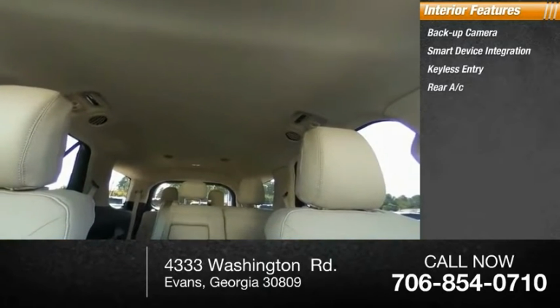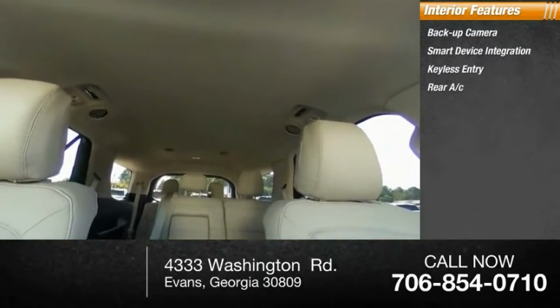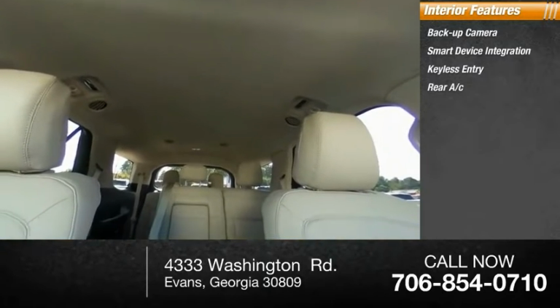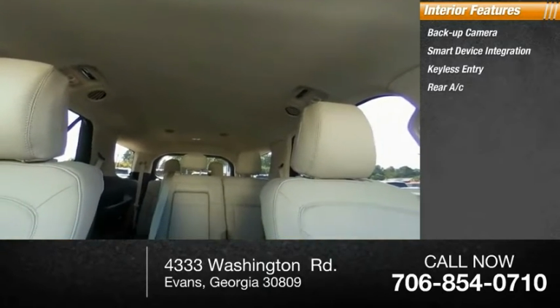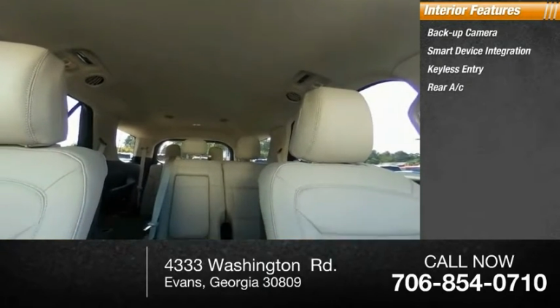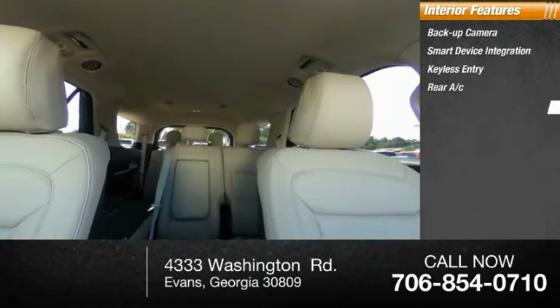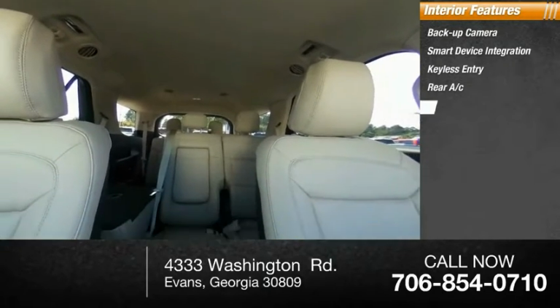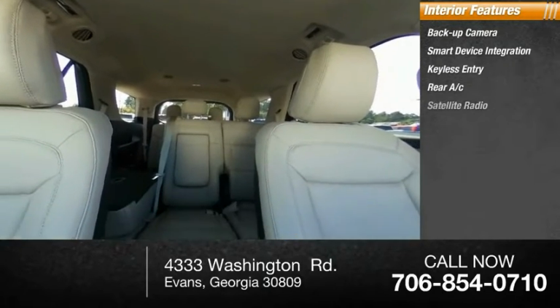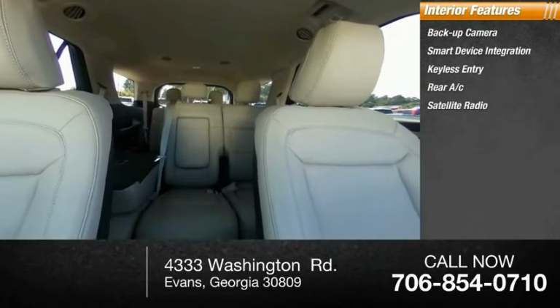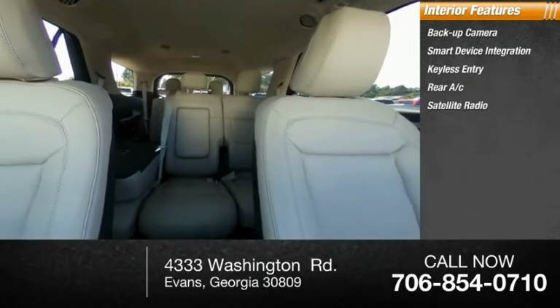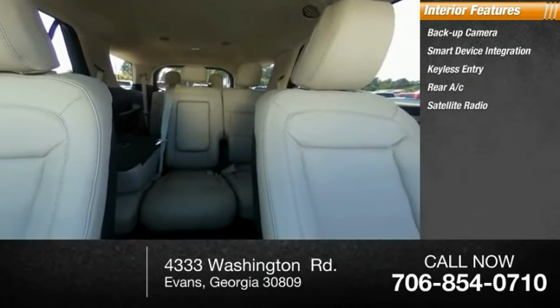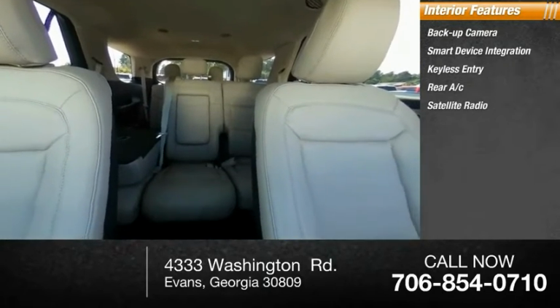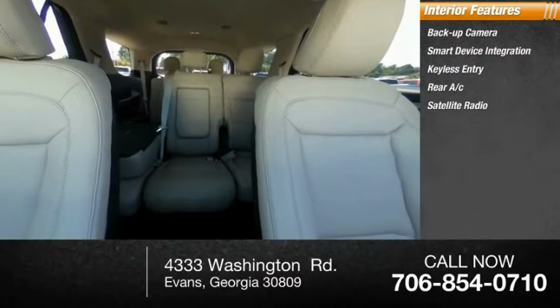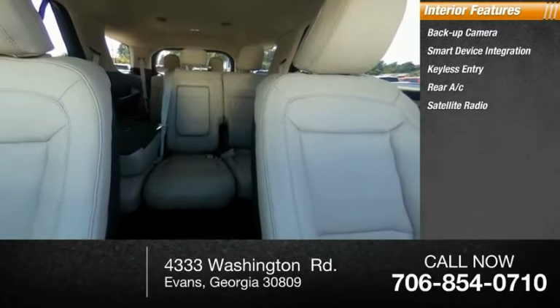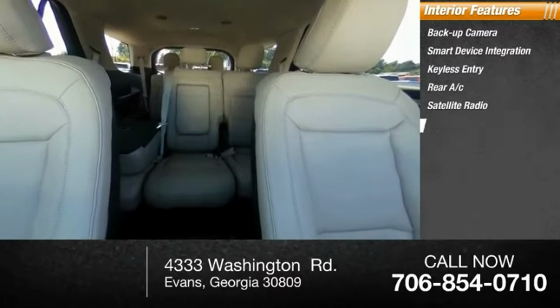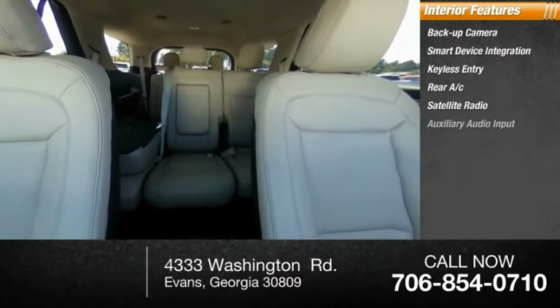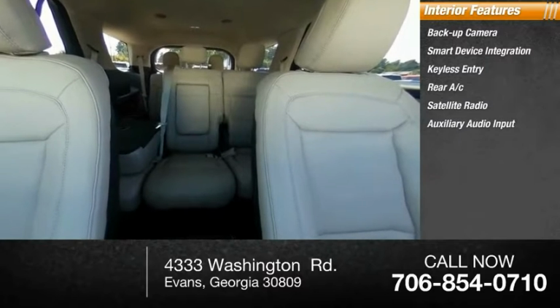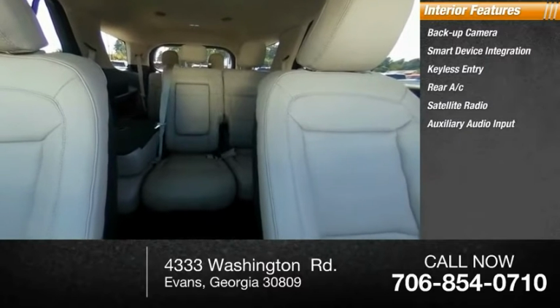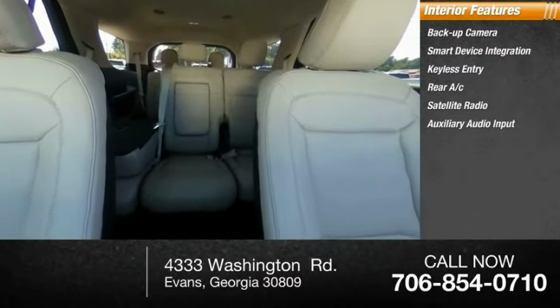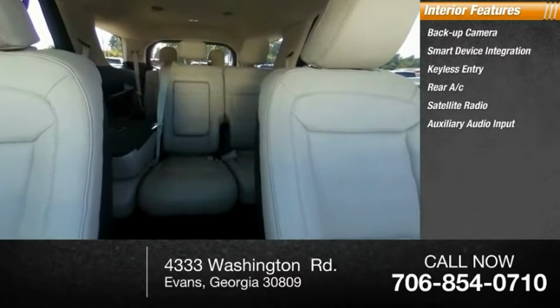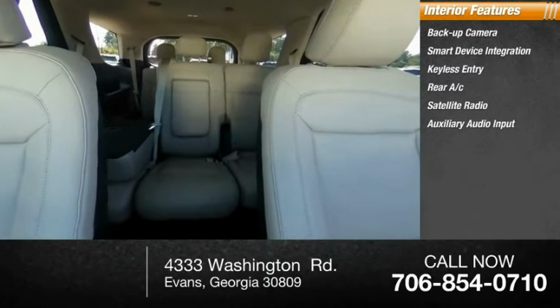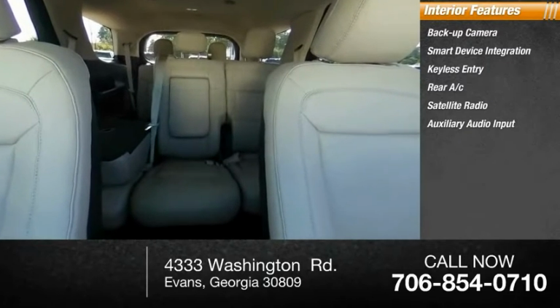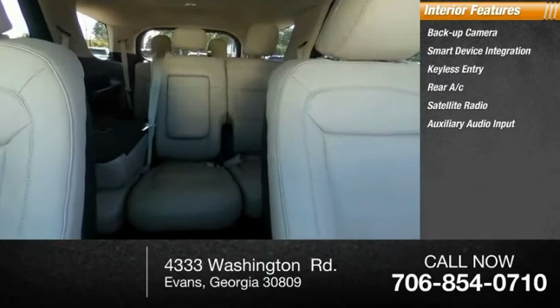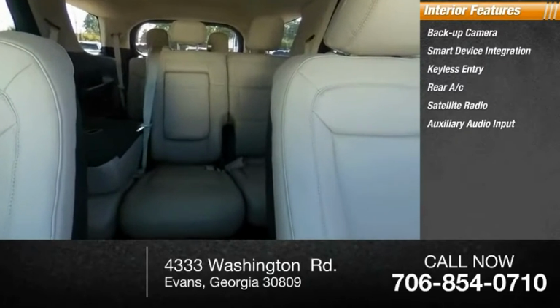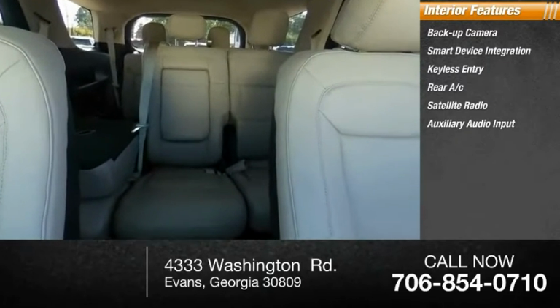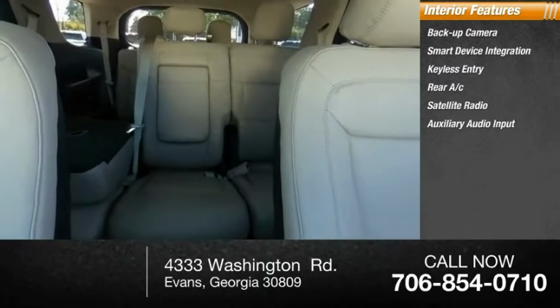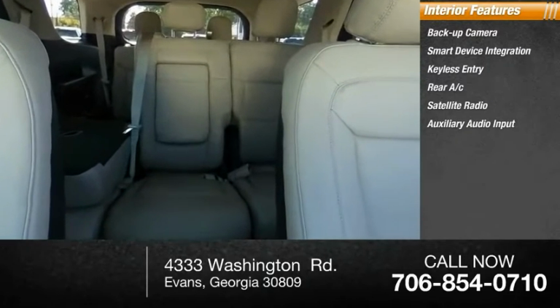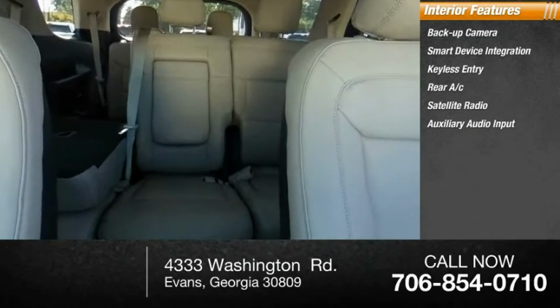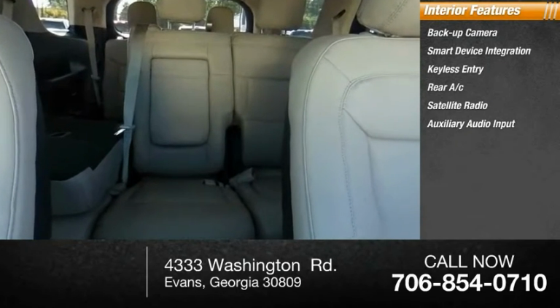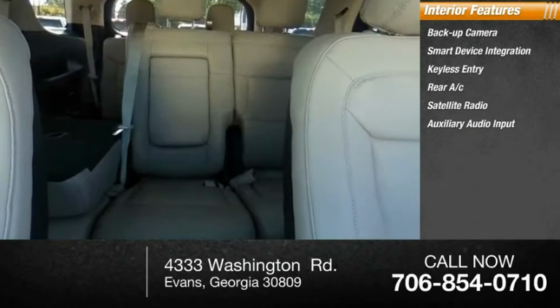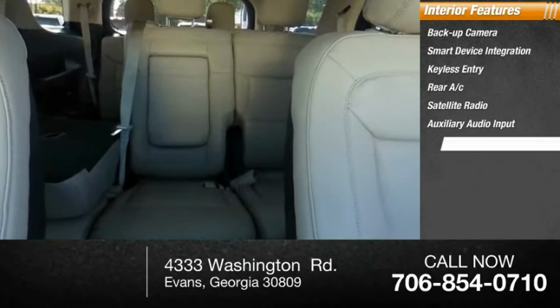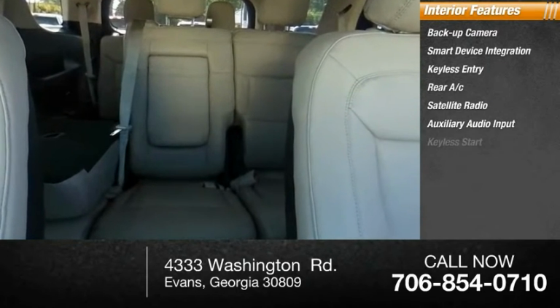Keyless start, steering wheel audio controls, MP3 player, security system.